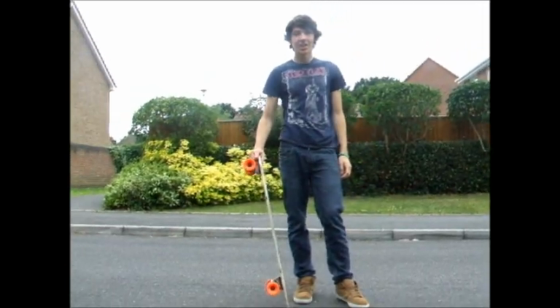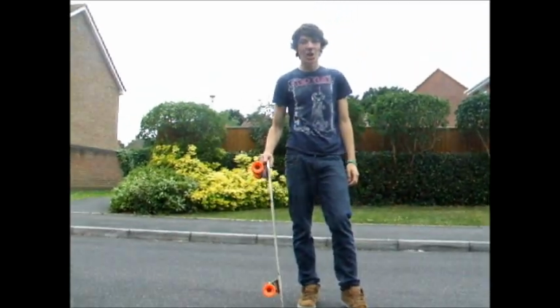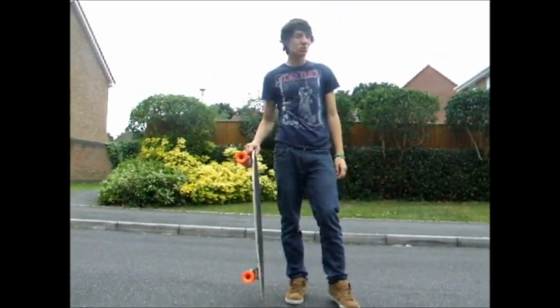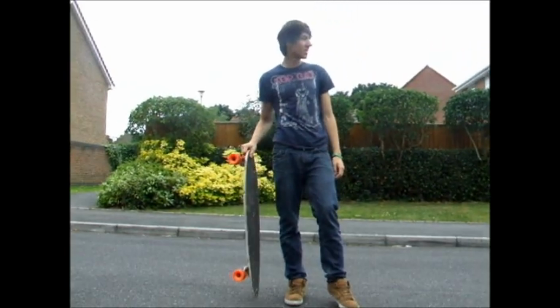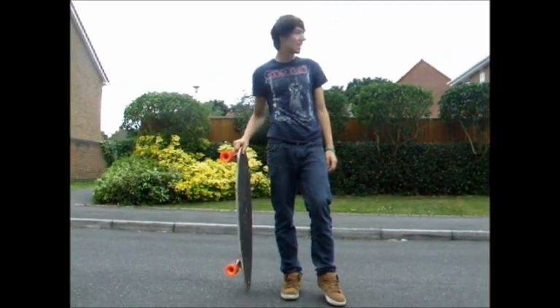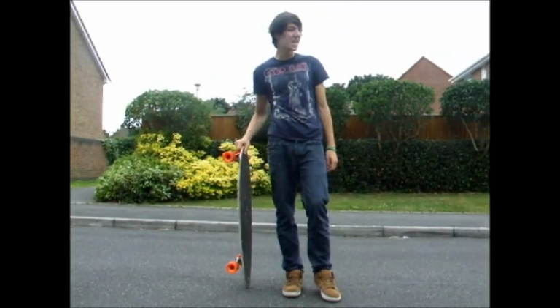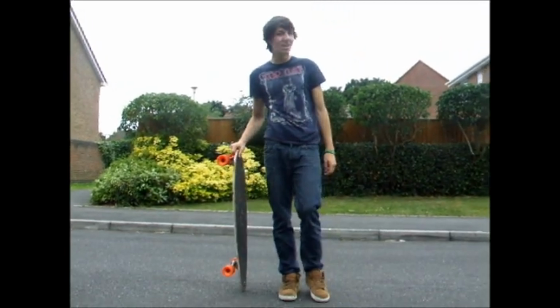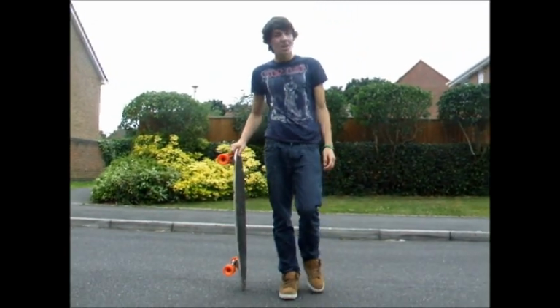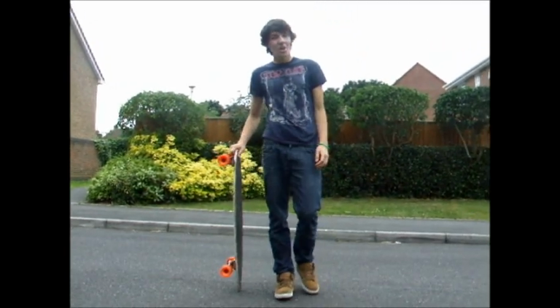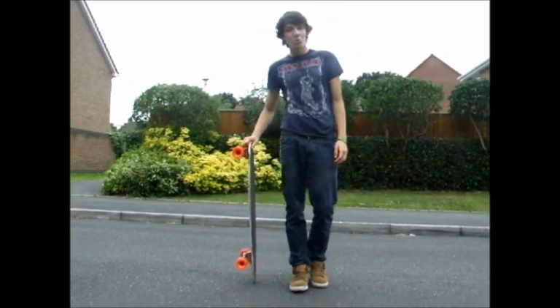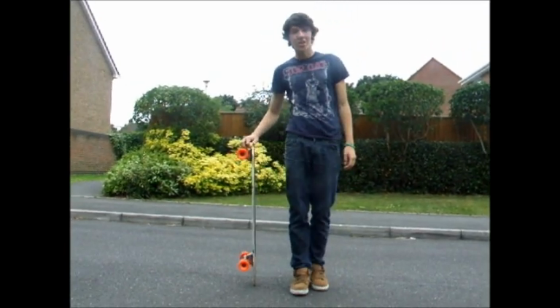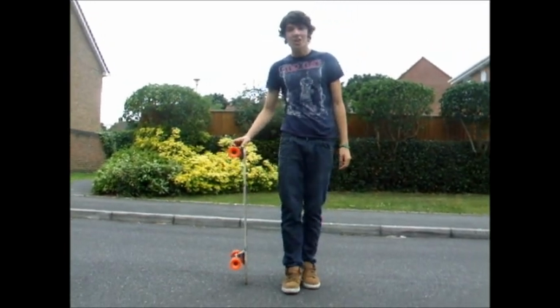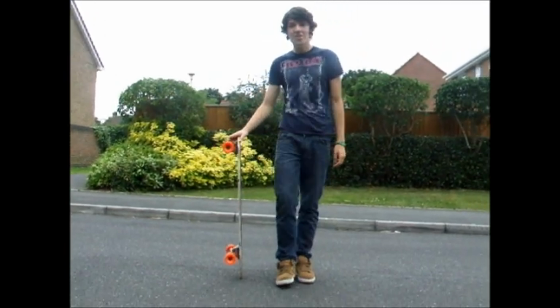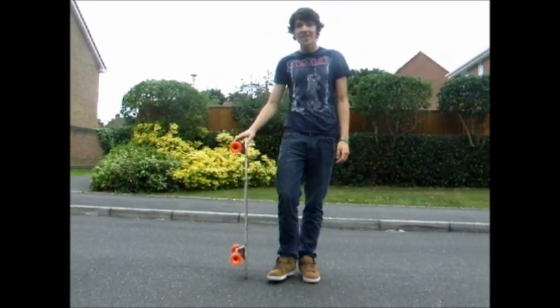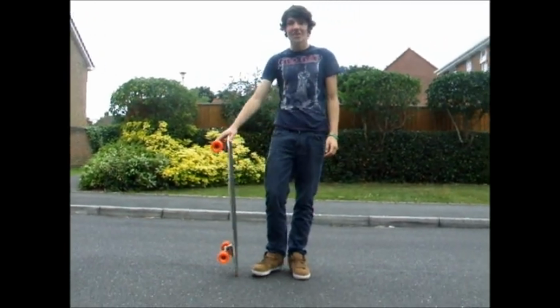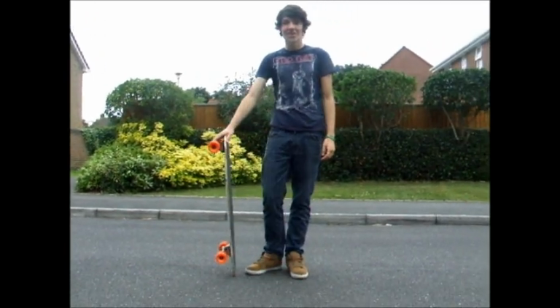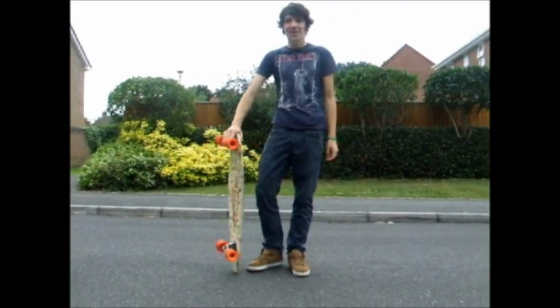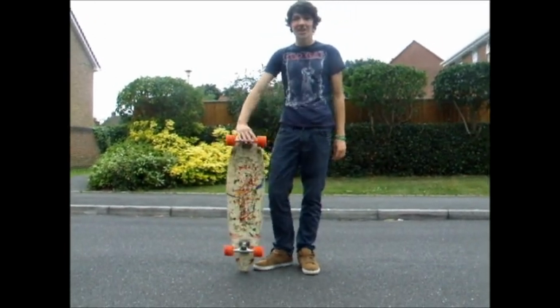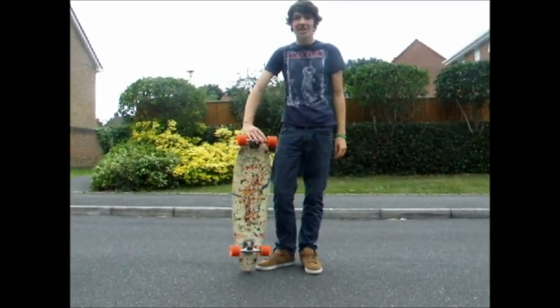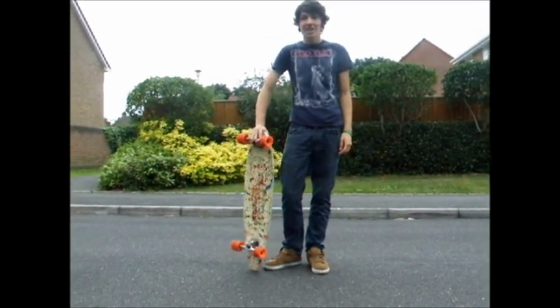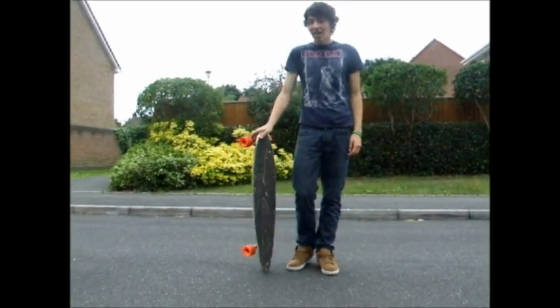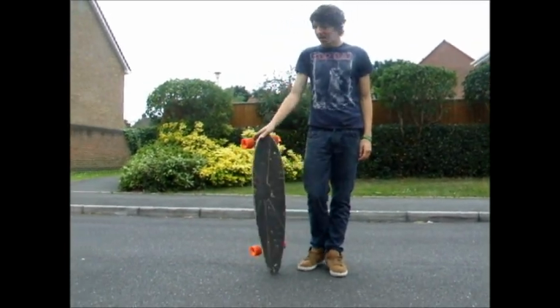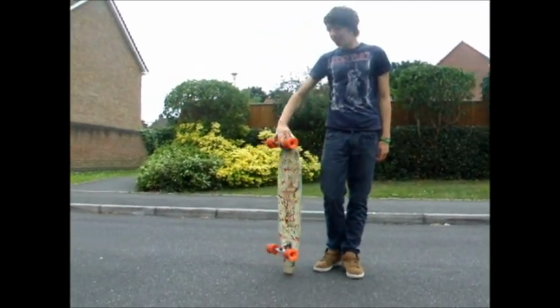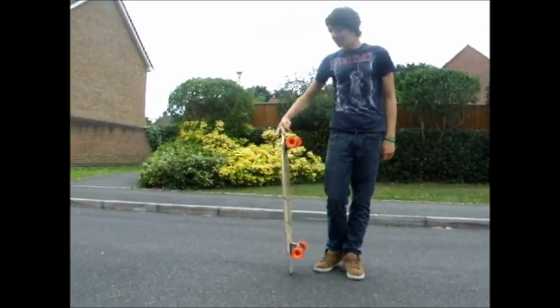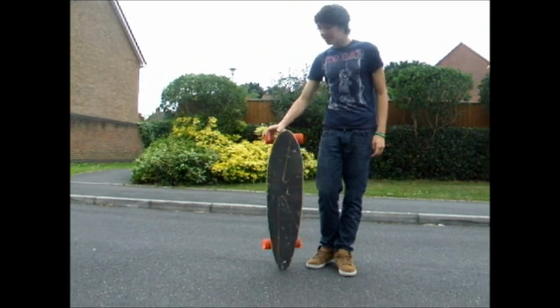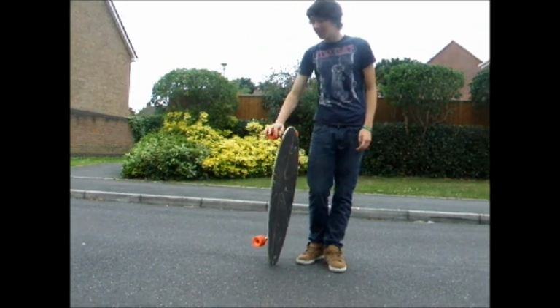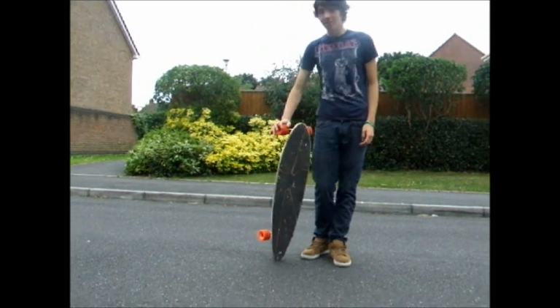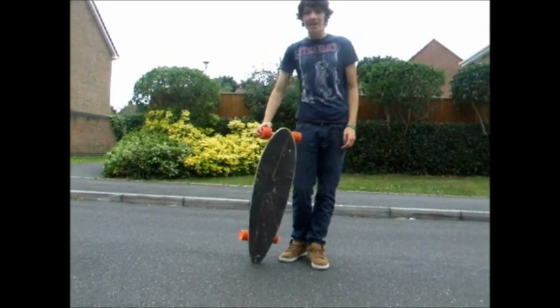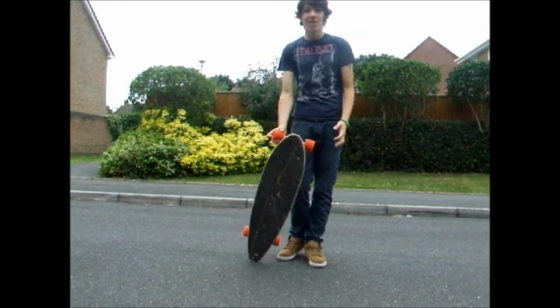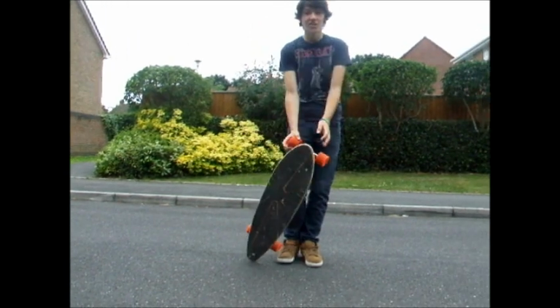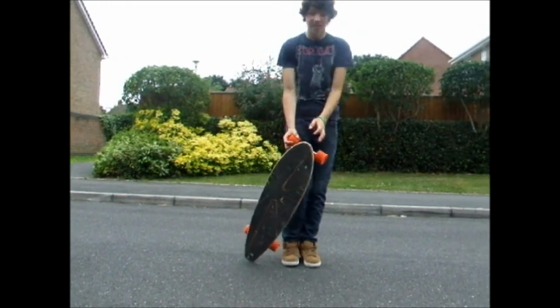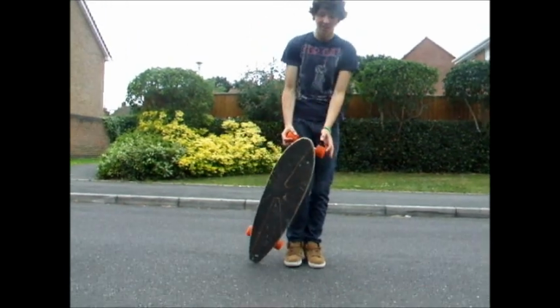Hello. Today we're going to learn the Tiger Claw. That is a fairly advanced trick actually.